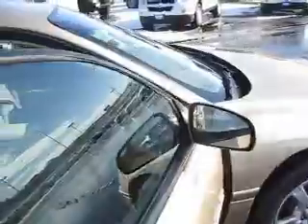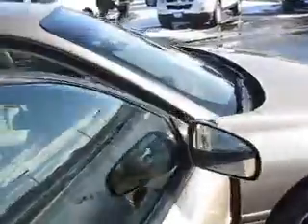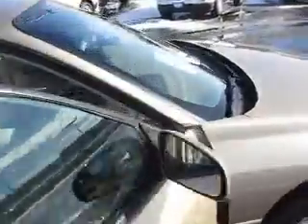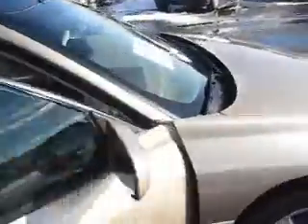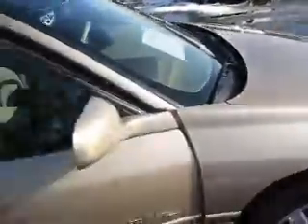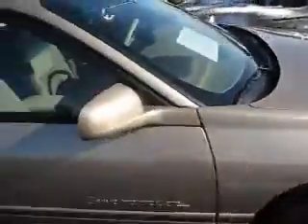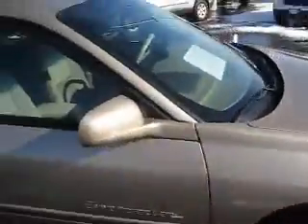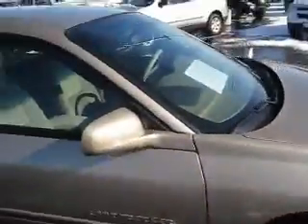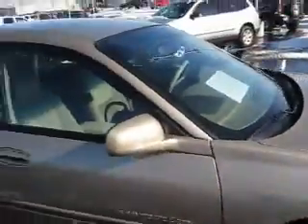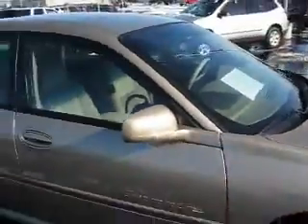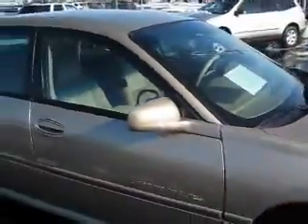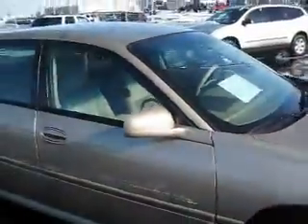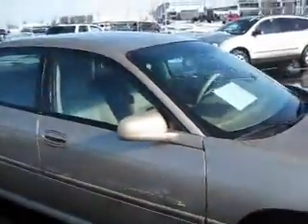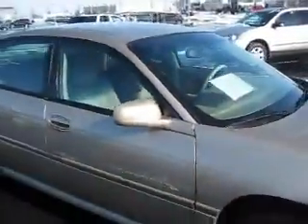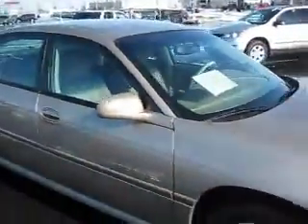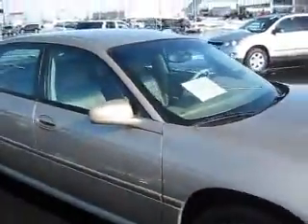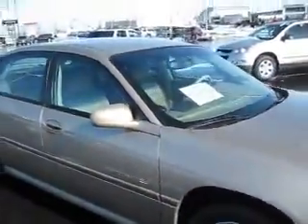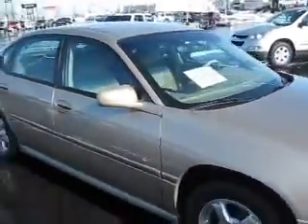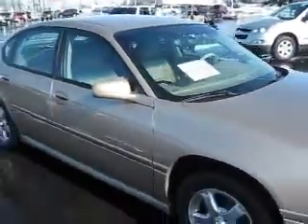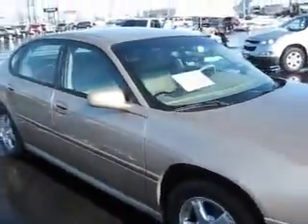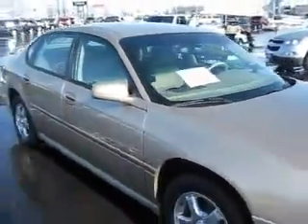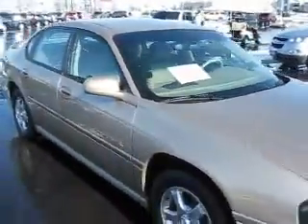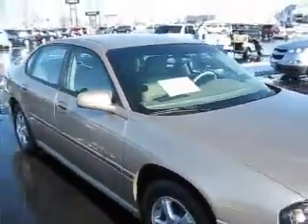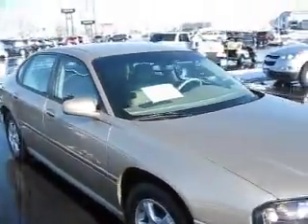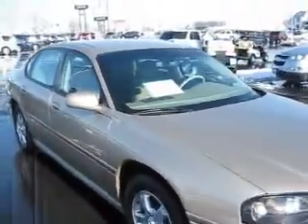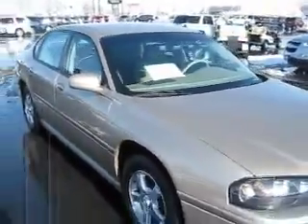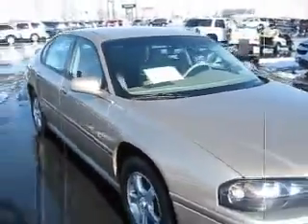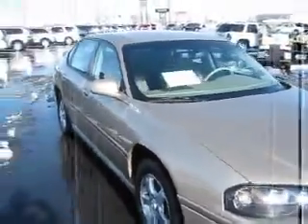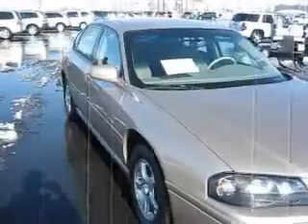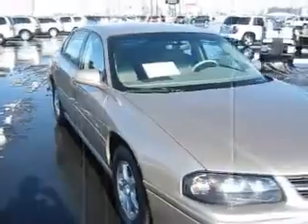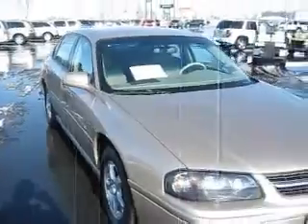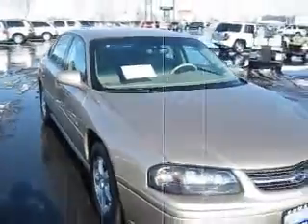So if you want the best price on this Impala or any other car and truck, come out and see us today at the Edmark Superstore in Nampa.